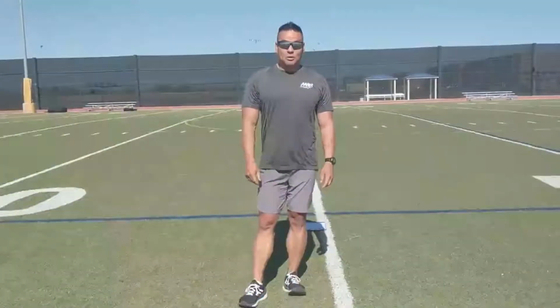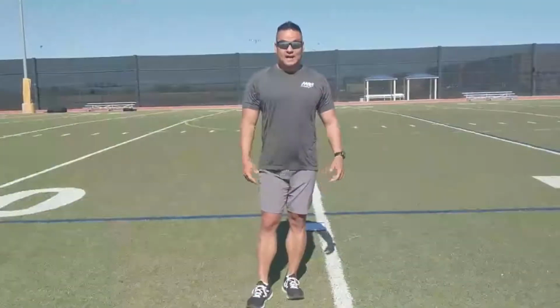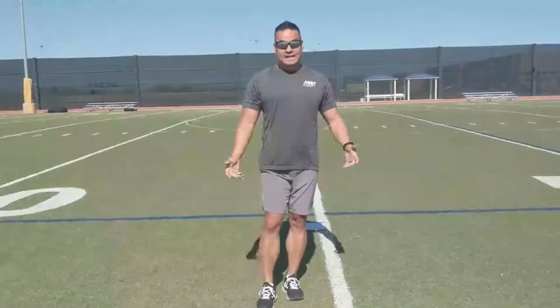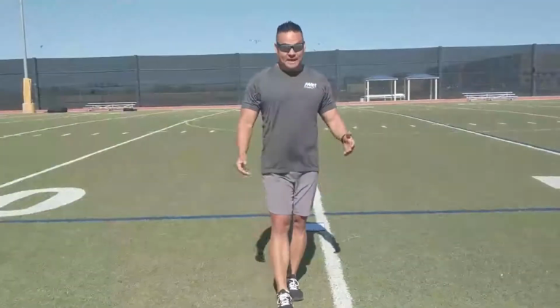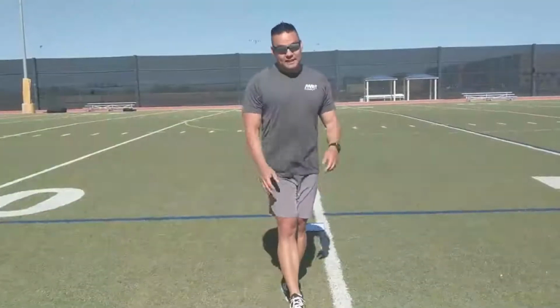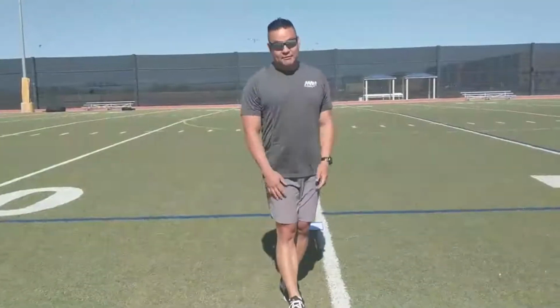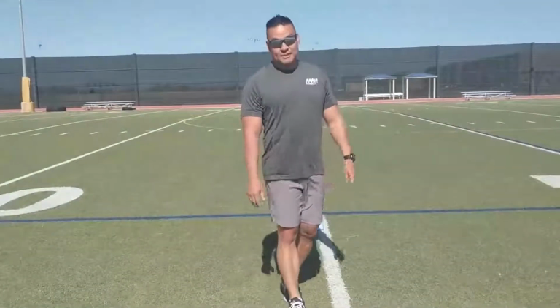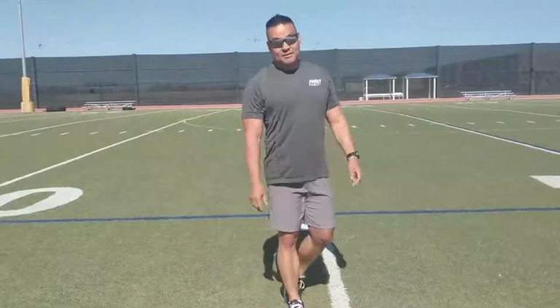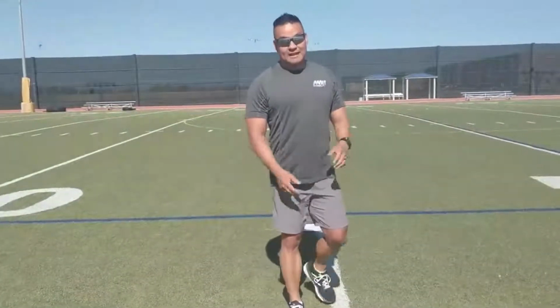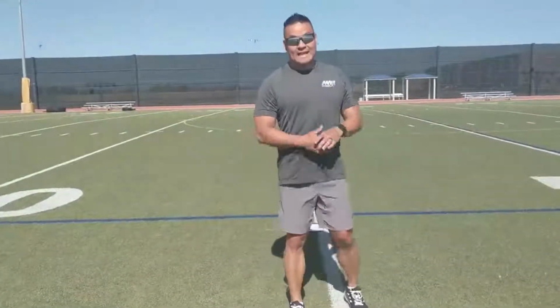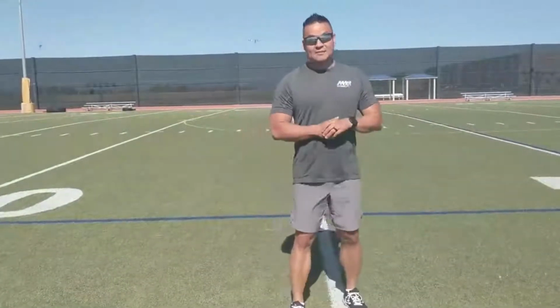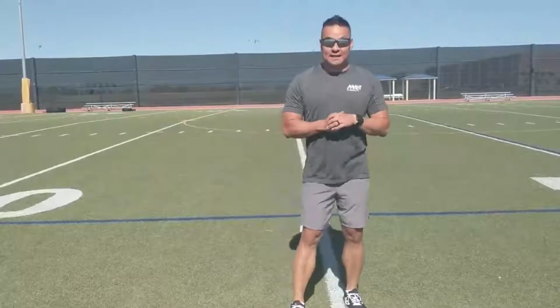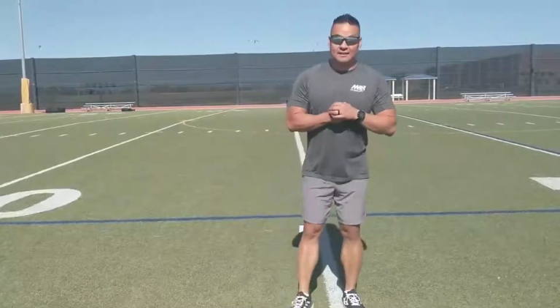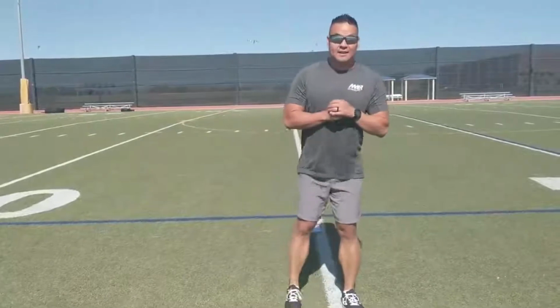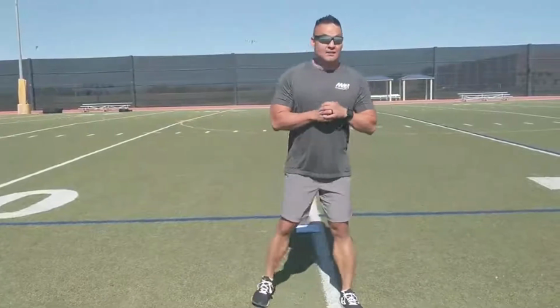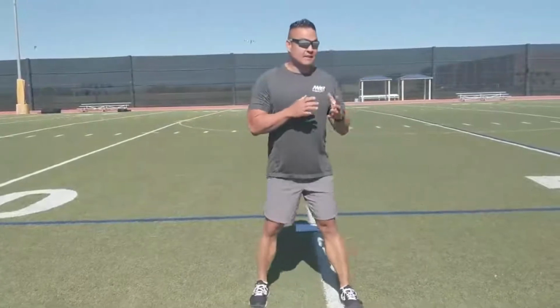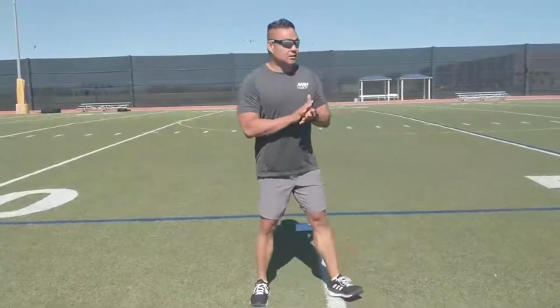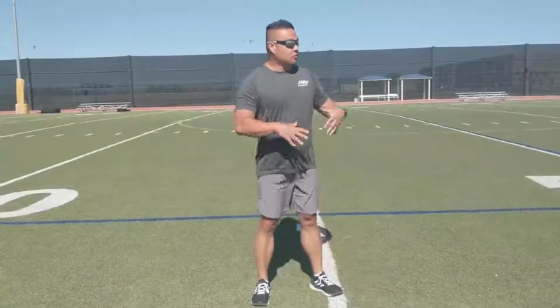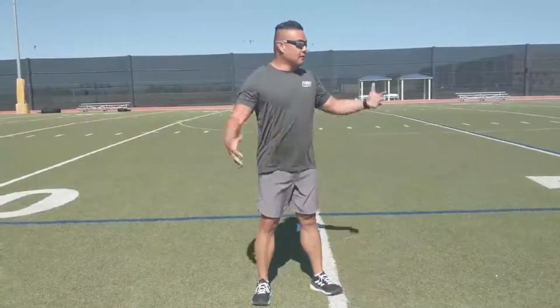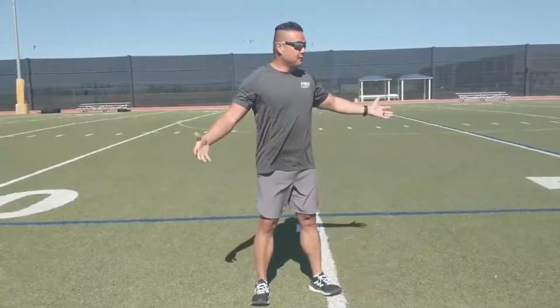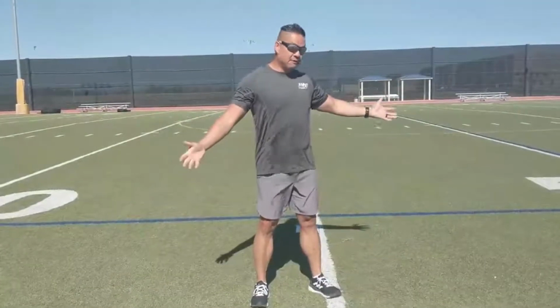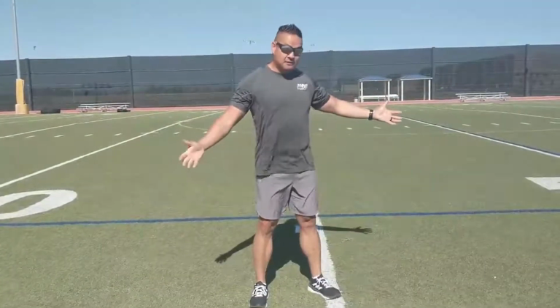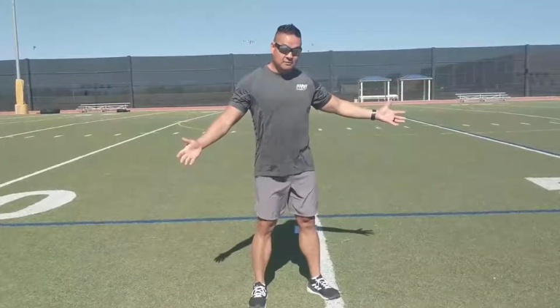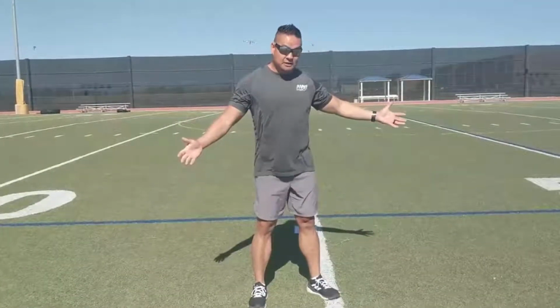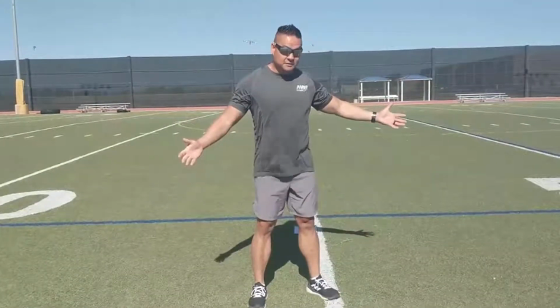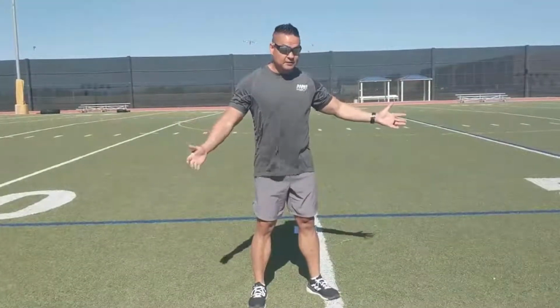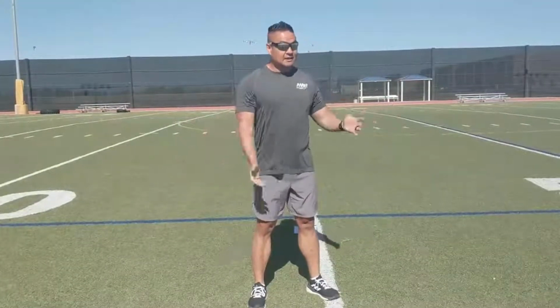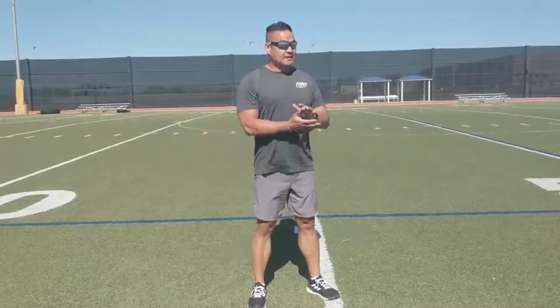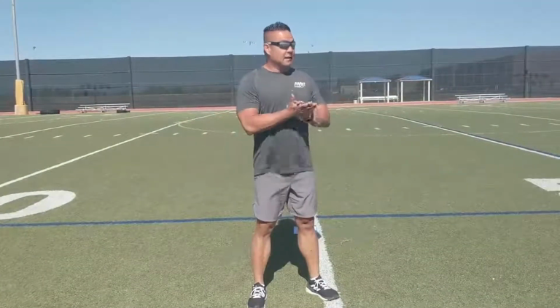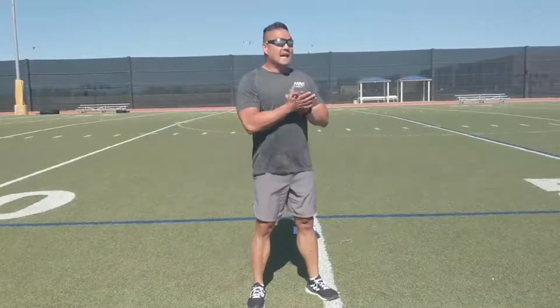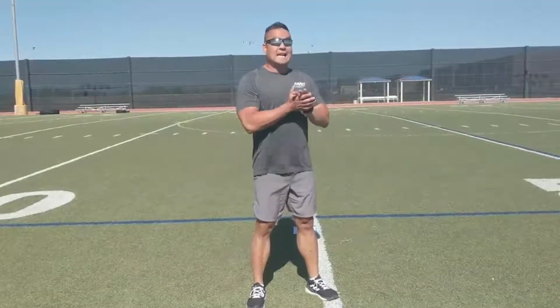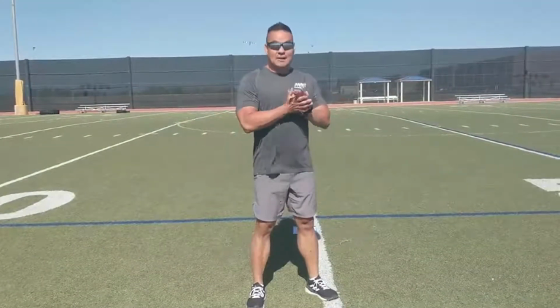Welcome back, it's Matt Montgomery from the gym here at NAS Fallon. We're out on the football field — the multi-use field — it's about 9 a.m.